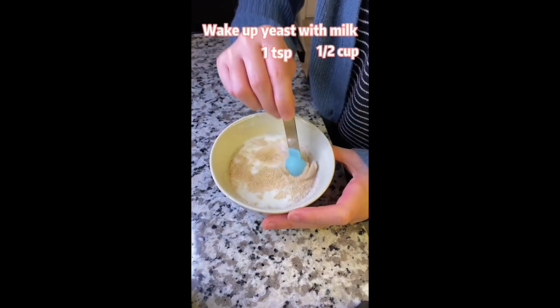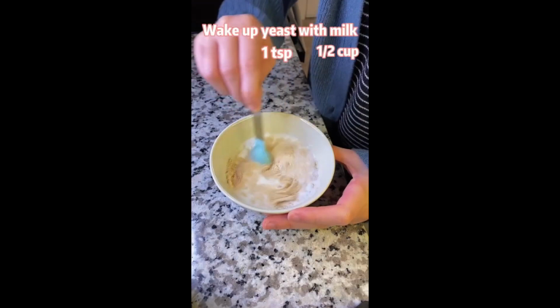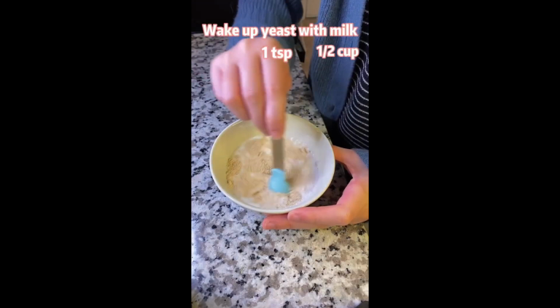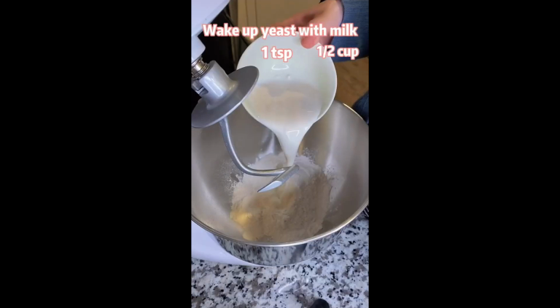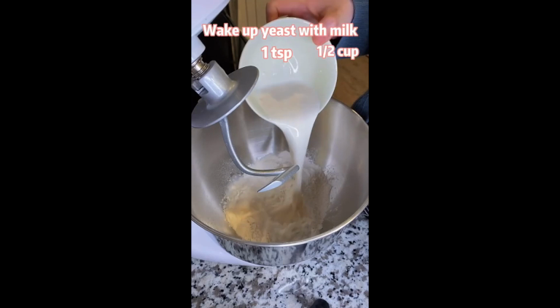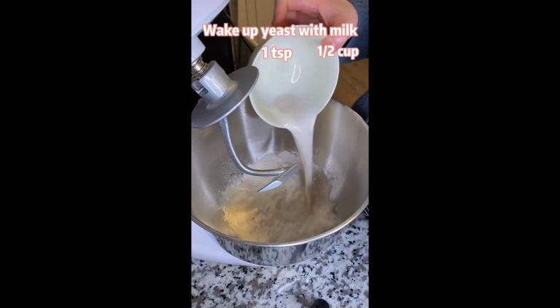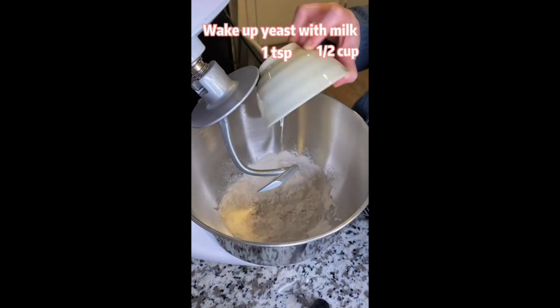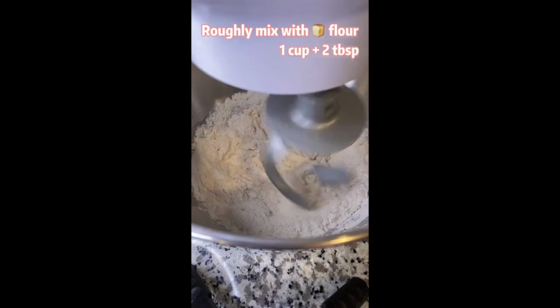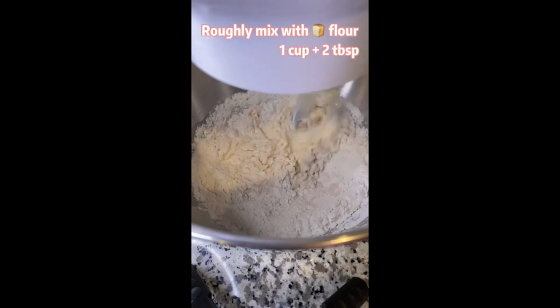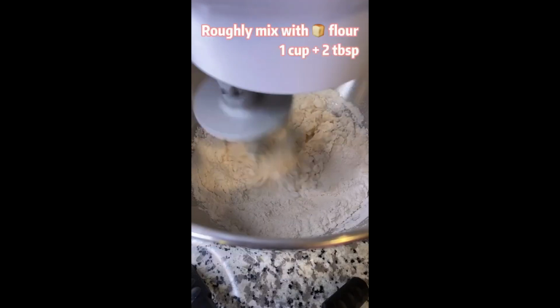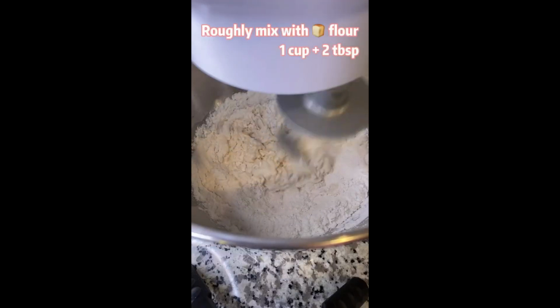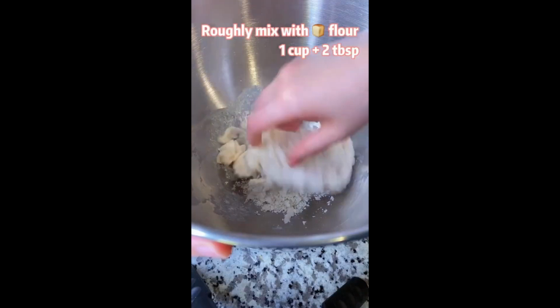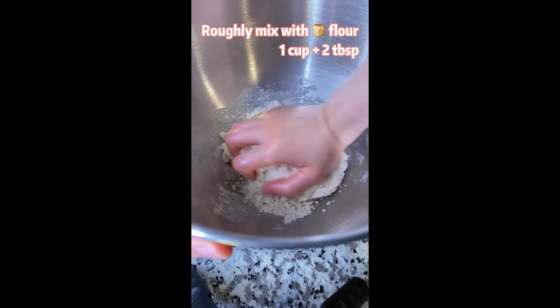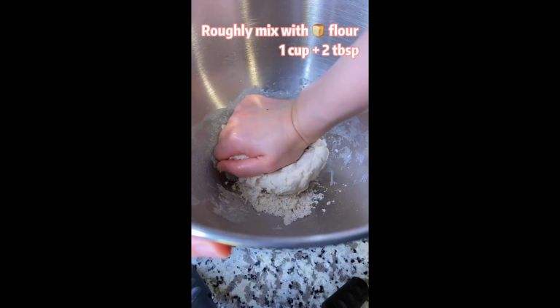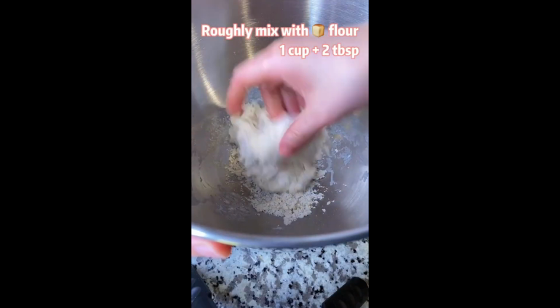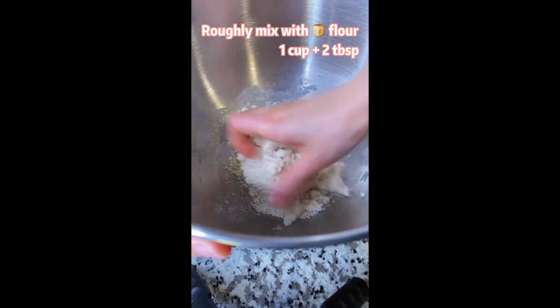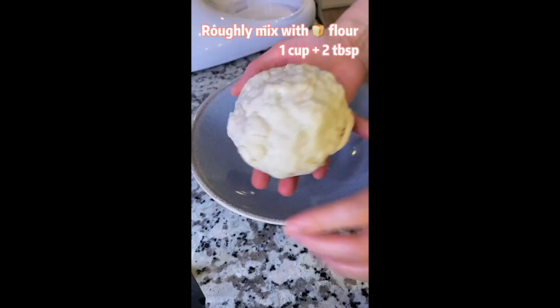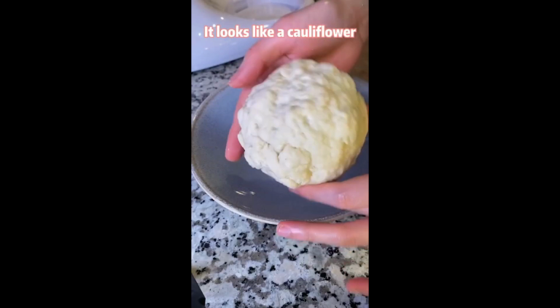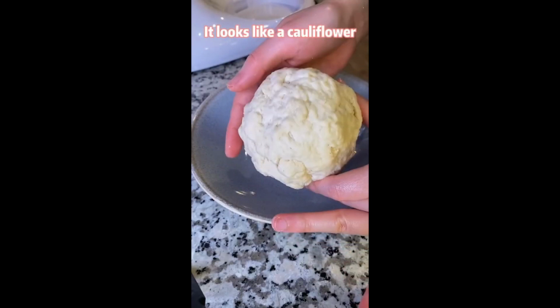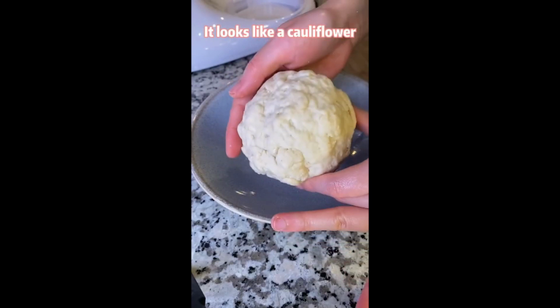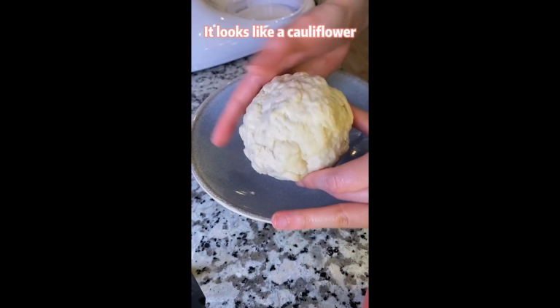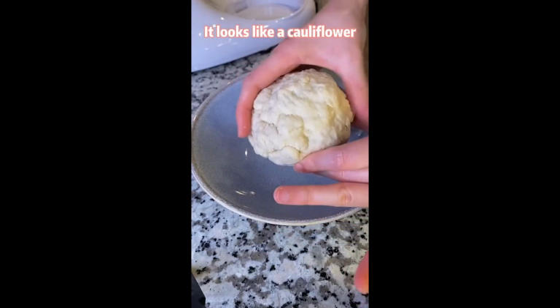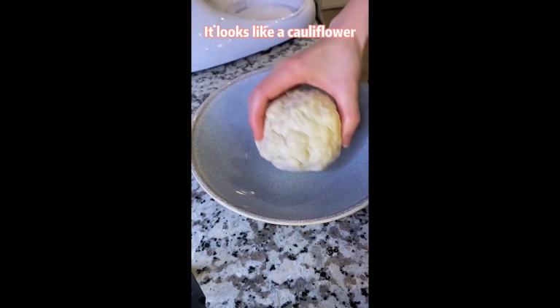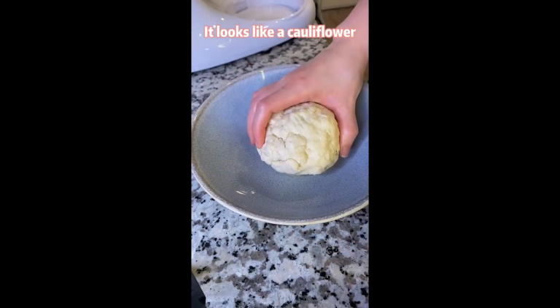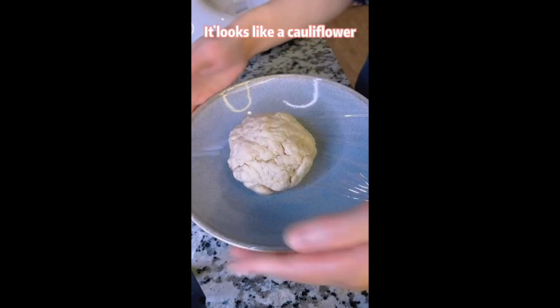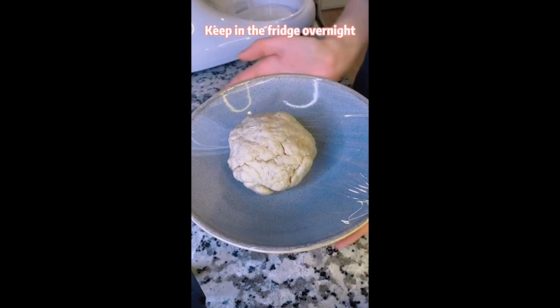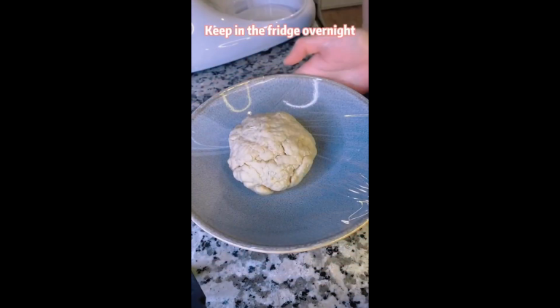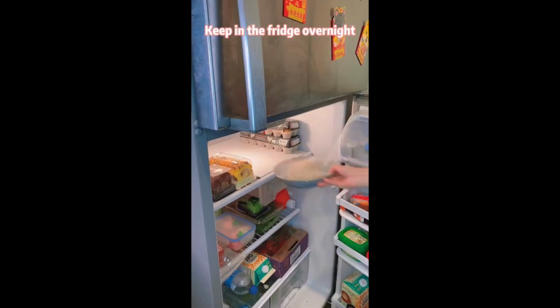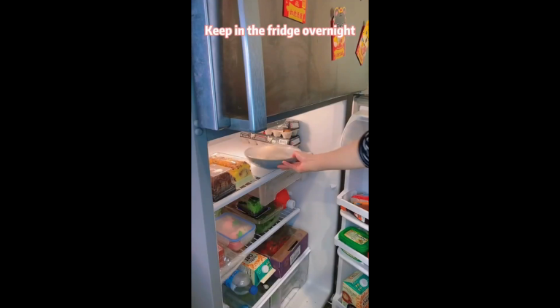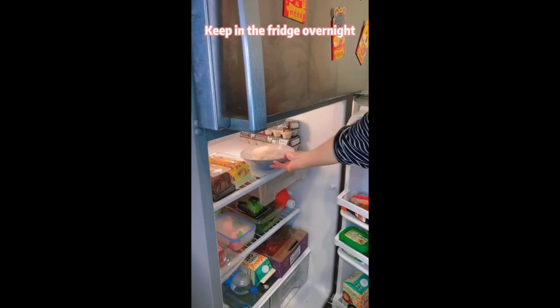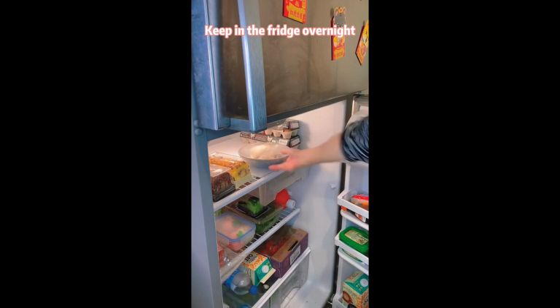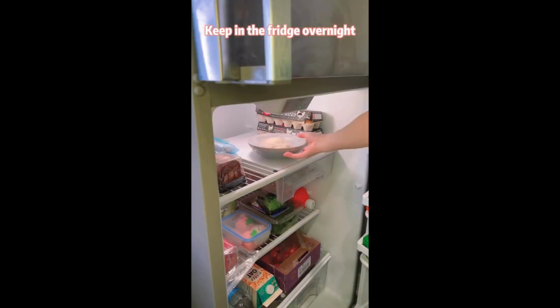Mix yeast with milk, then roughly mix with bread flour. It looks like a cauliflower. Keep it in the fridge overnight.